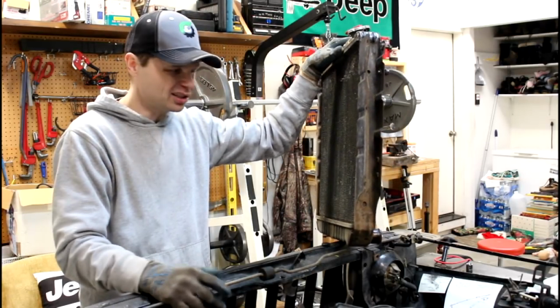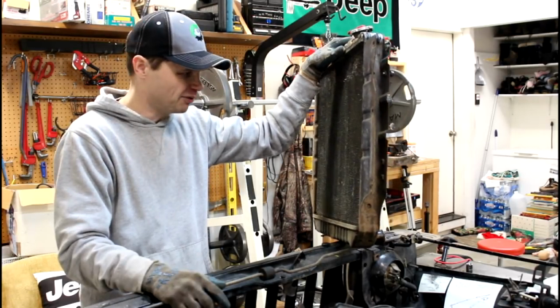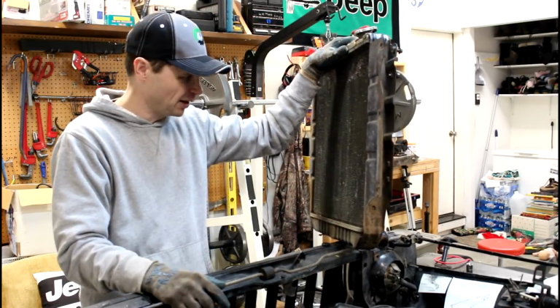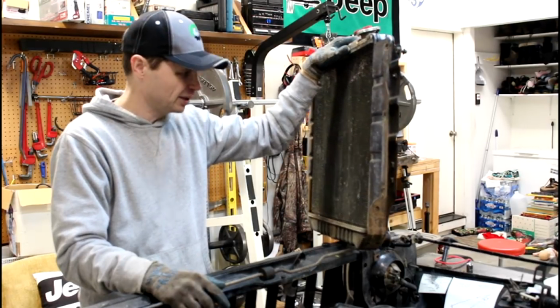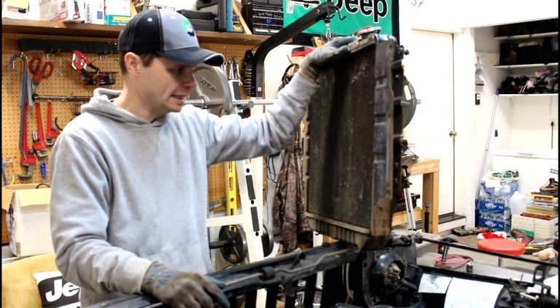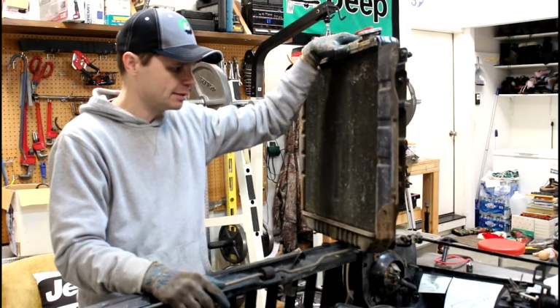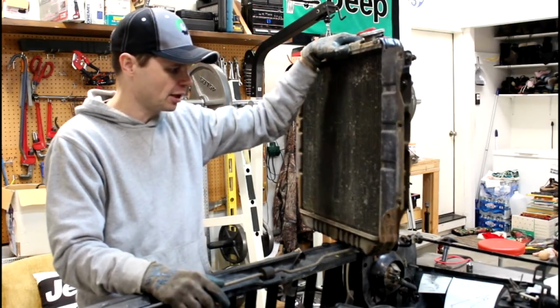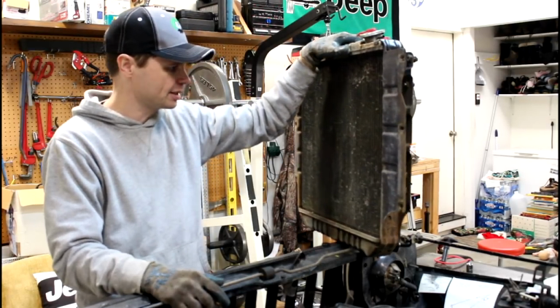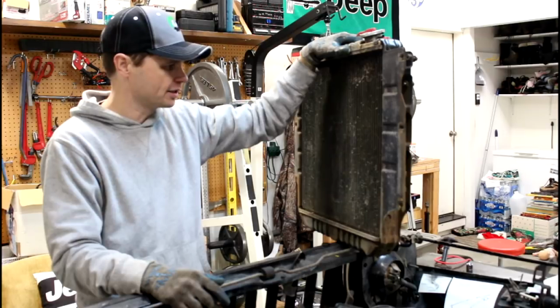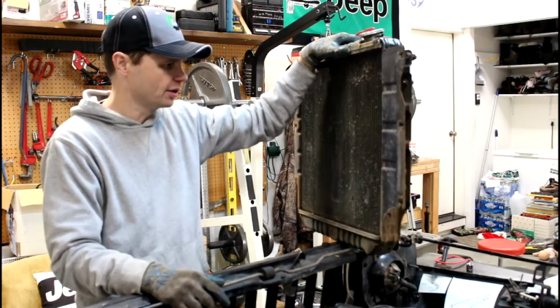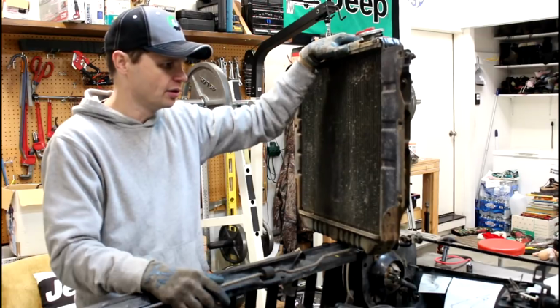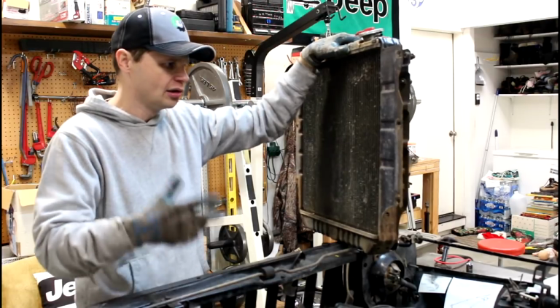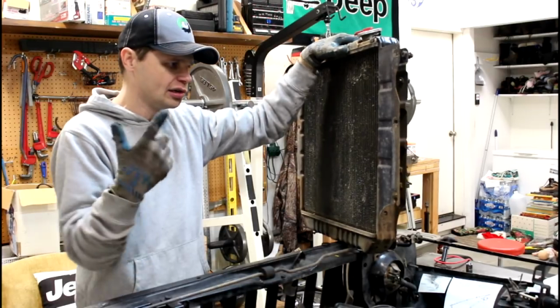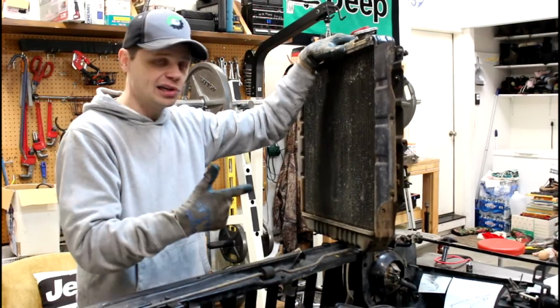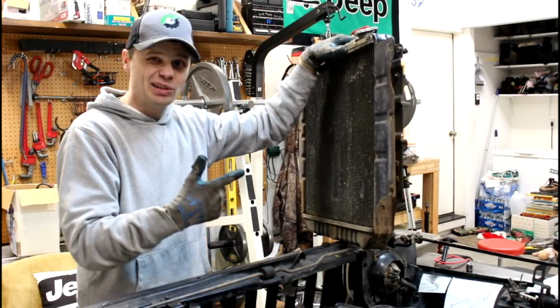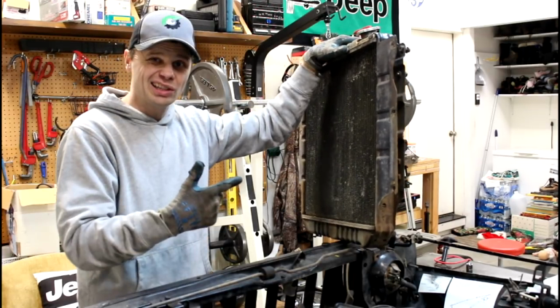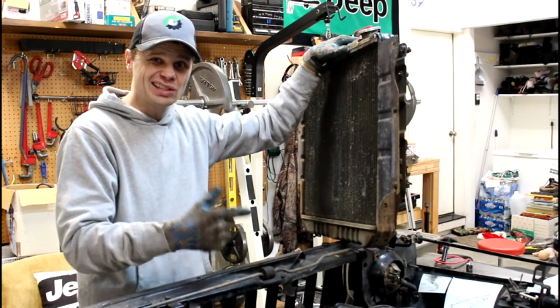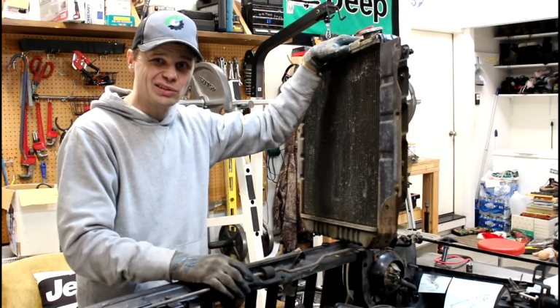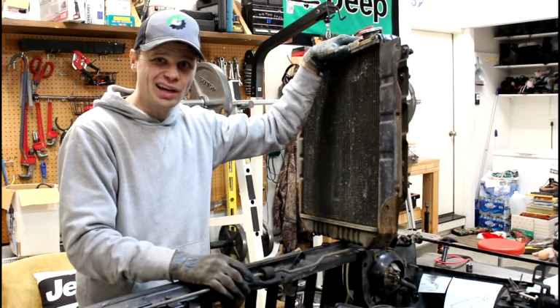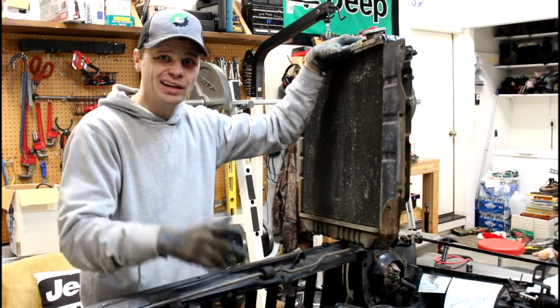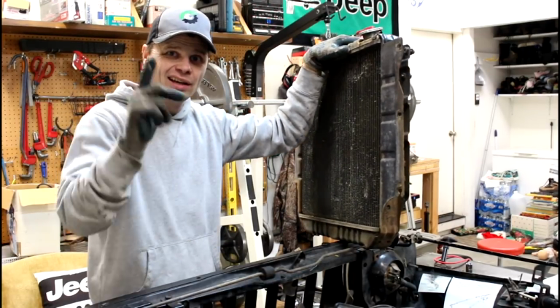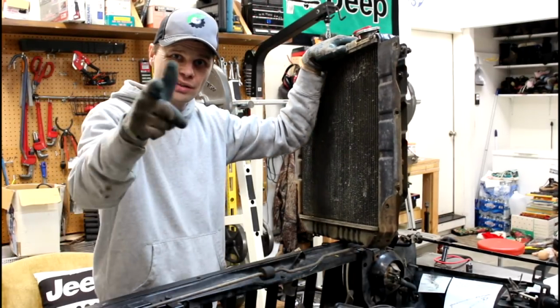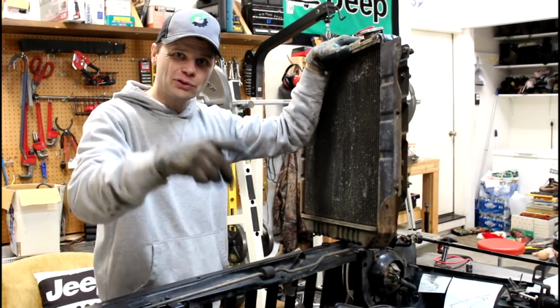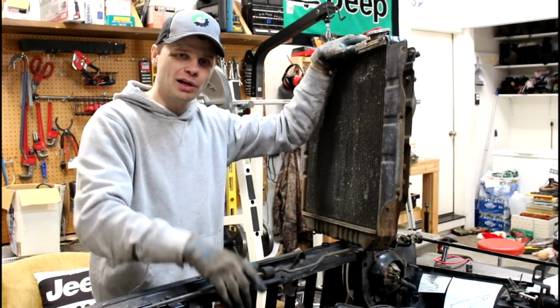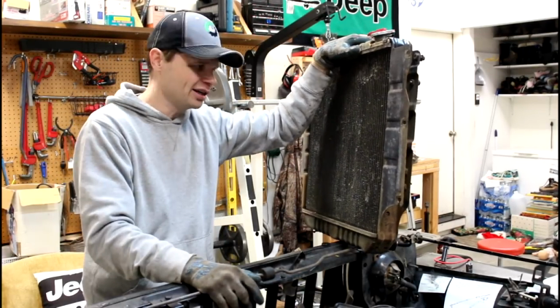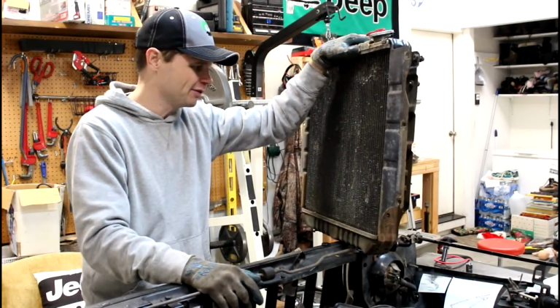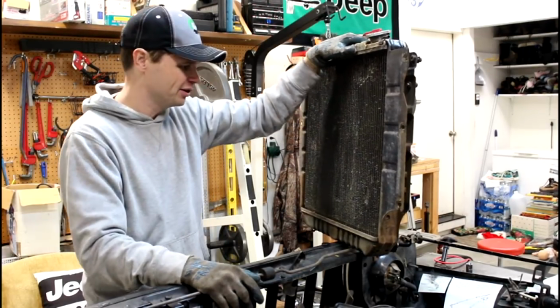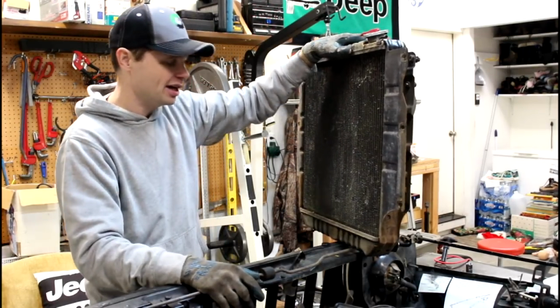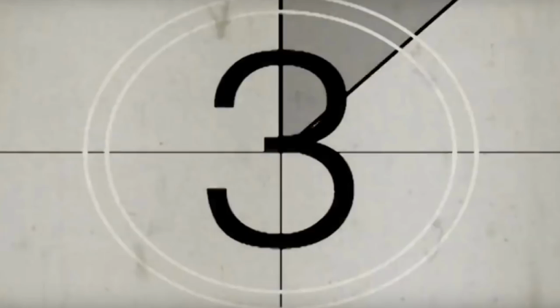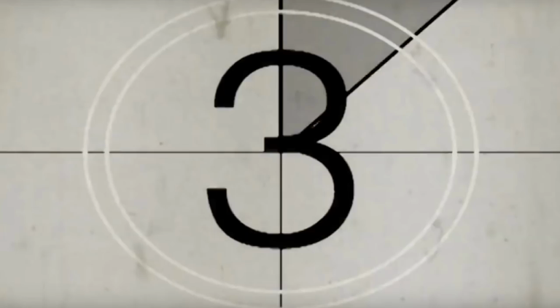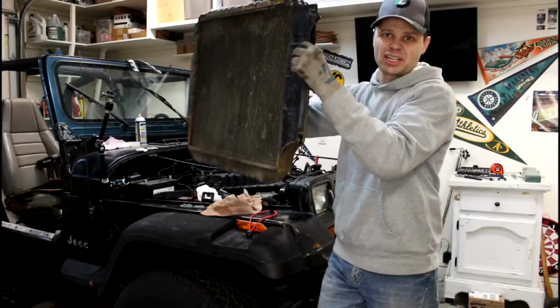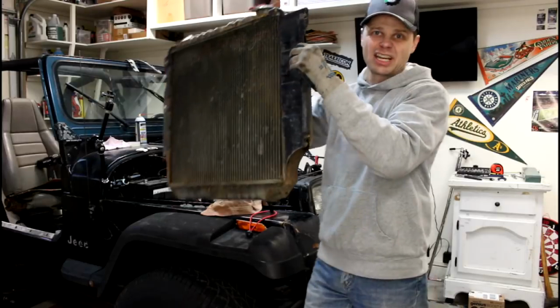So that's about it — it's actually a fairly easy process. Thanks for watching, have a good day. Project 92YJ.